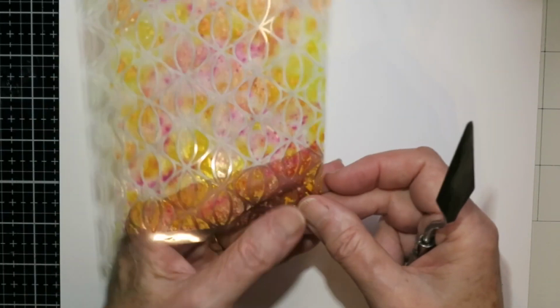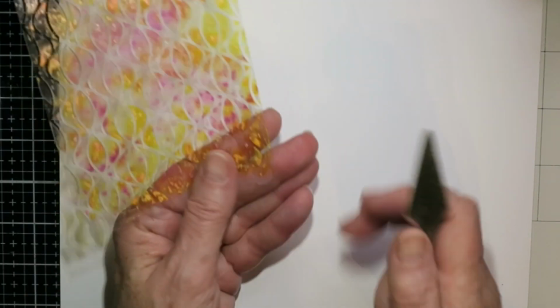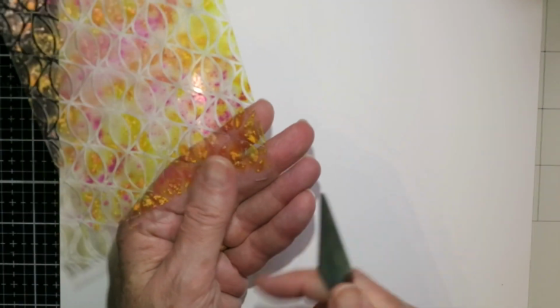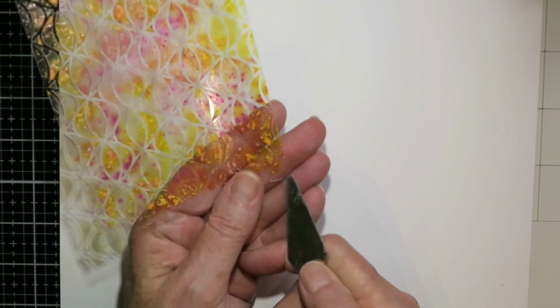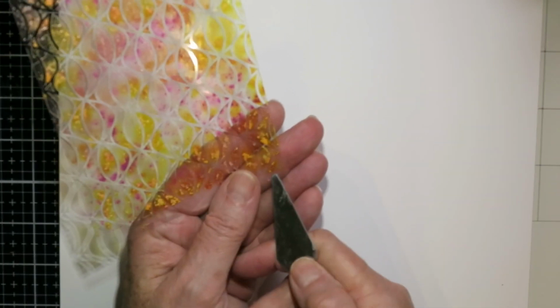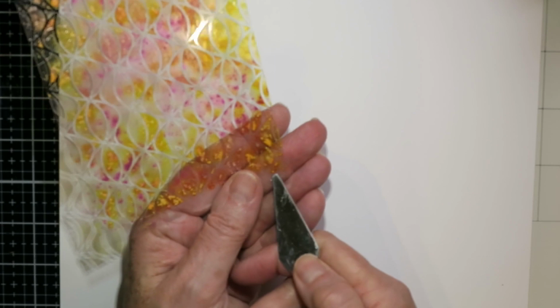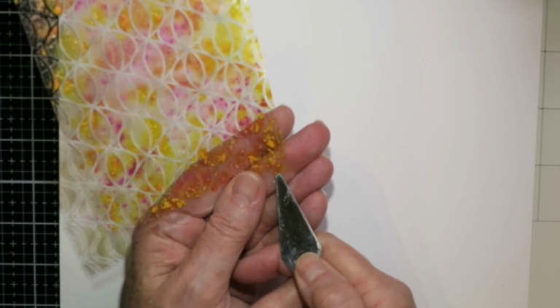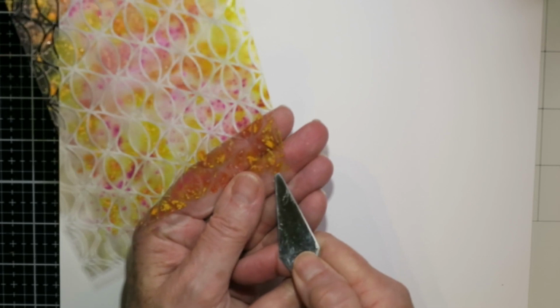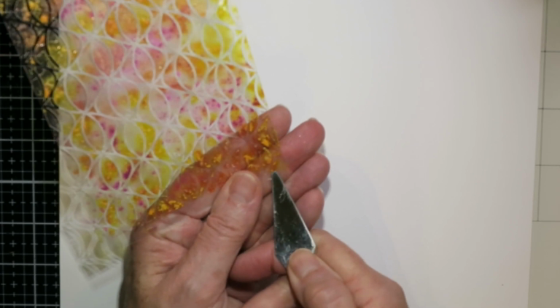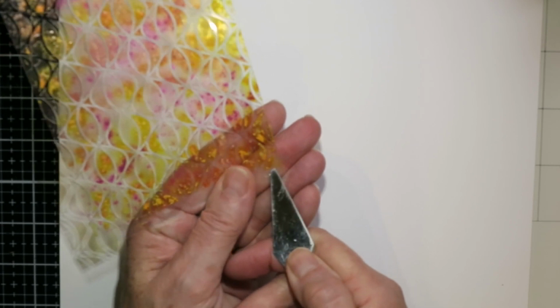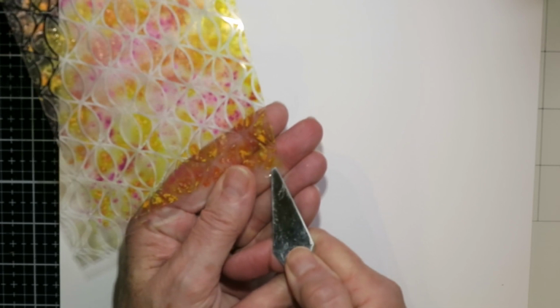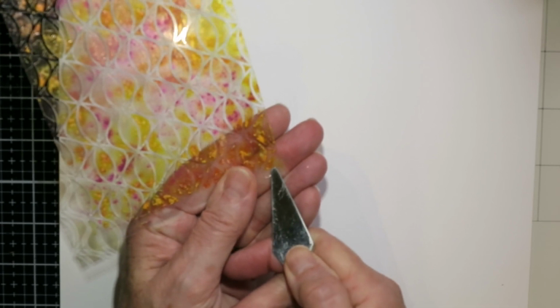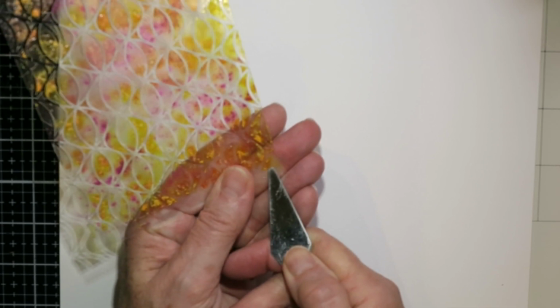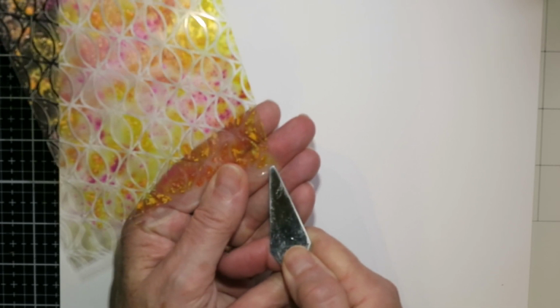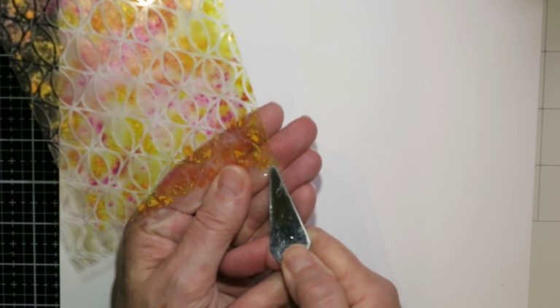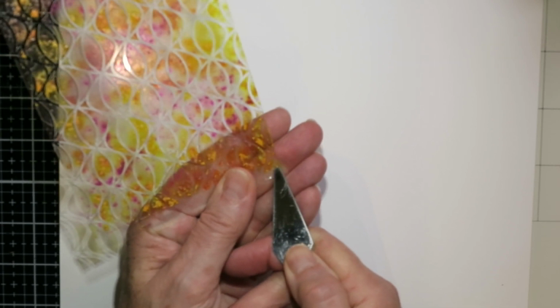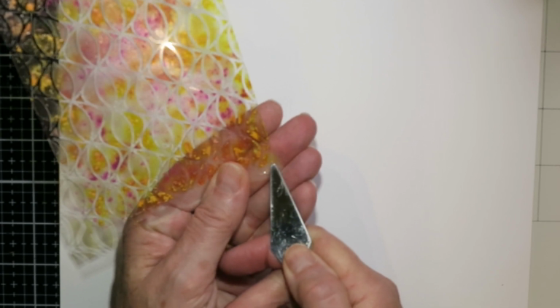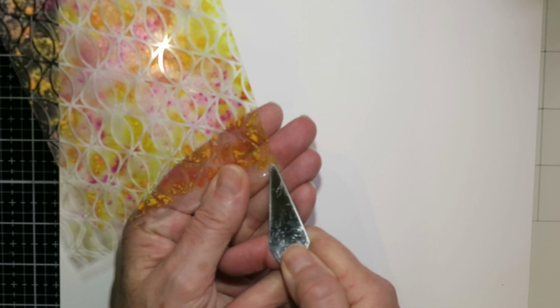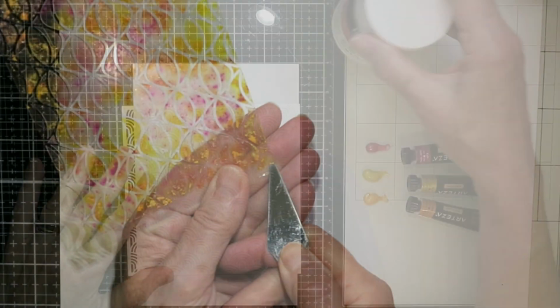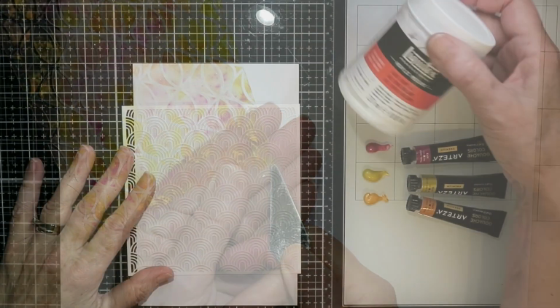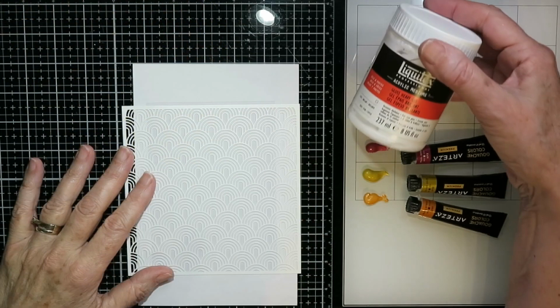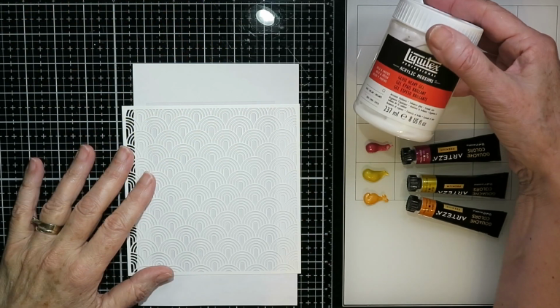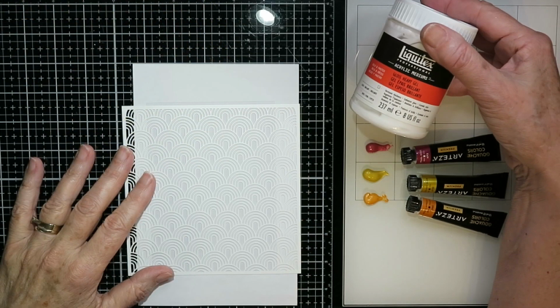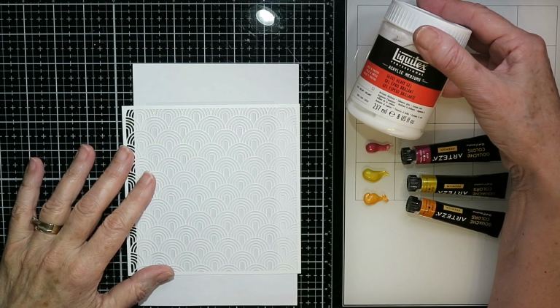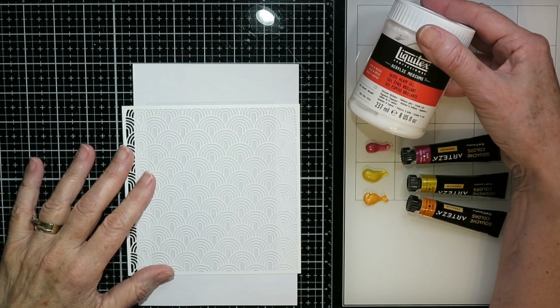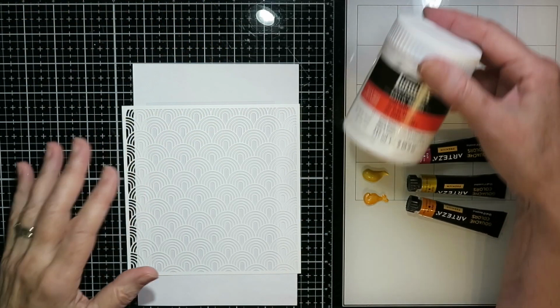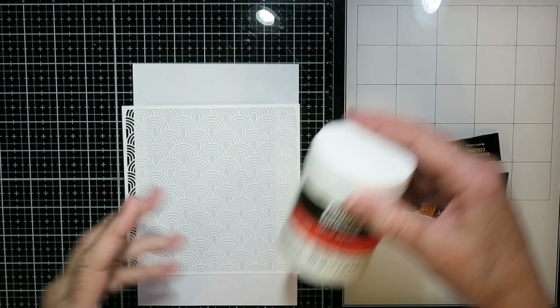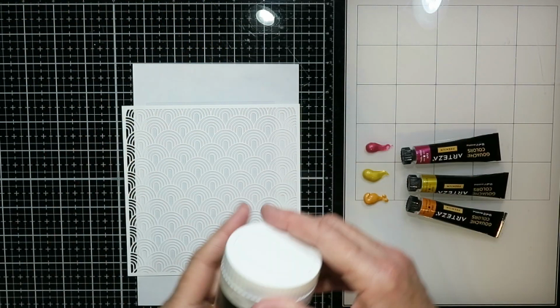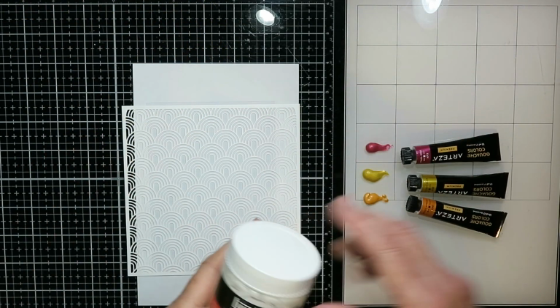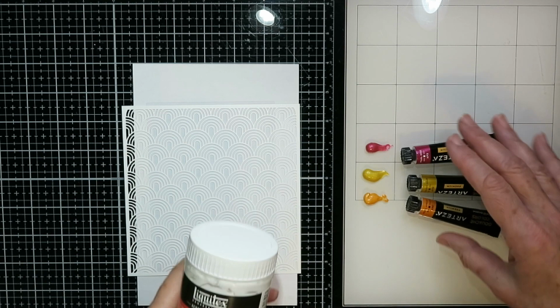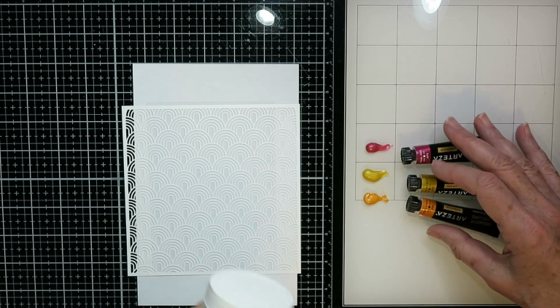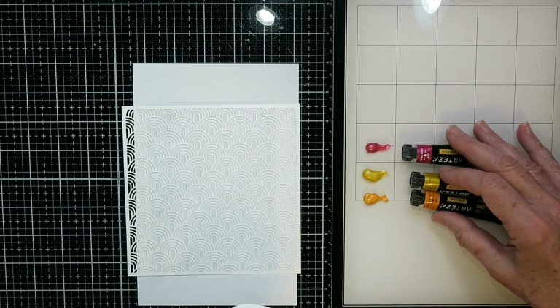Now here's the palette knife test — it does not come off. I was really pushing hard under the edge there and it didn't come off.